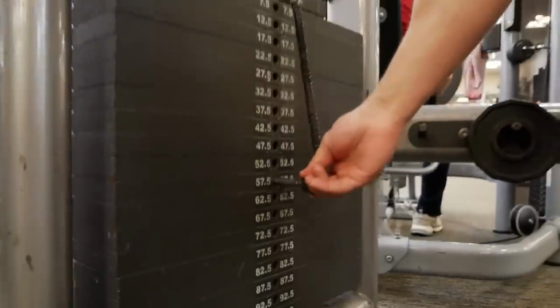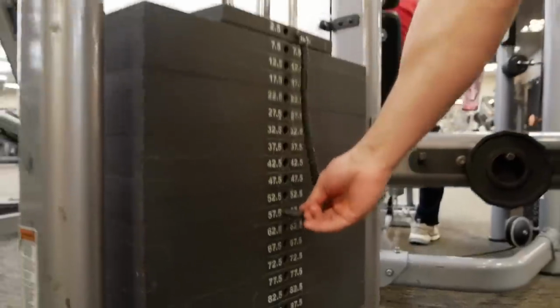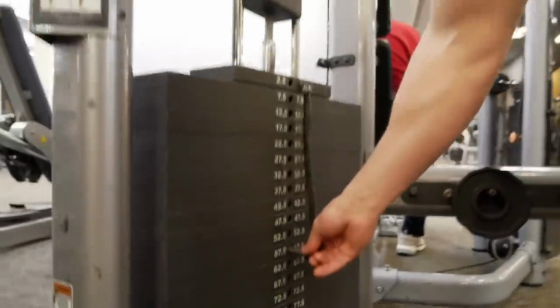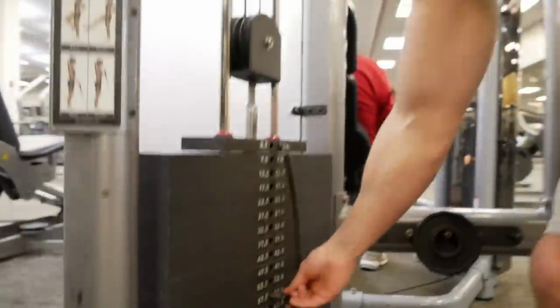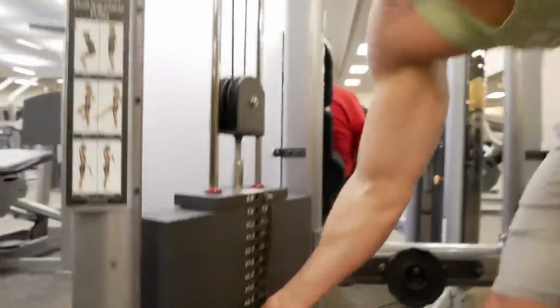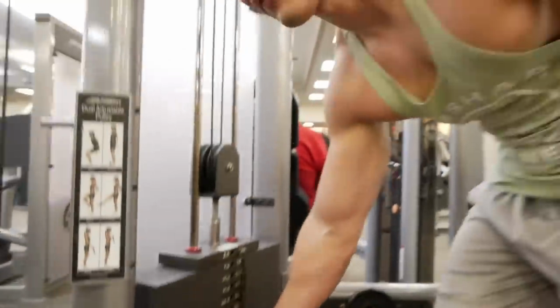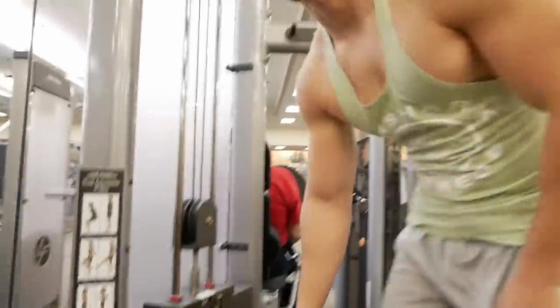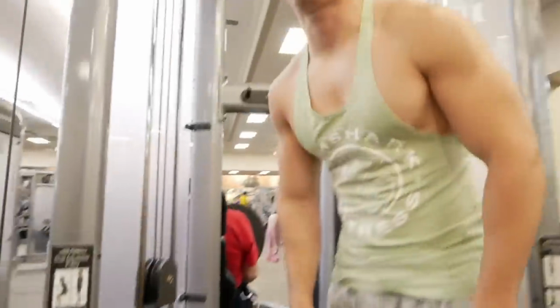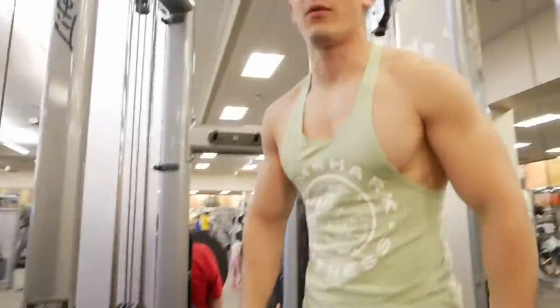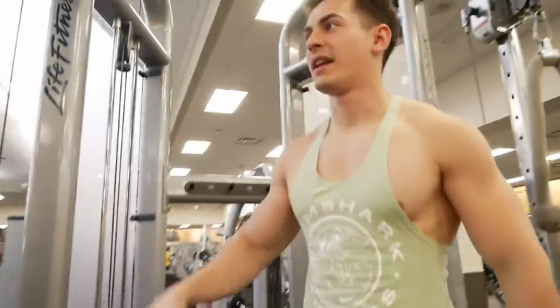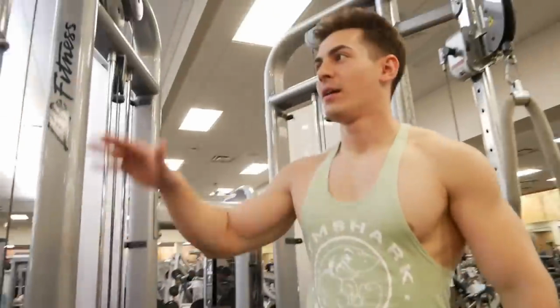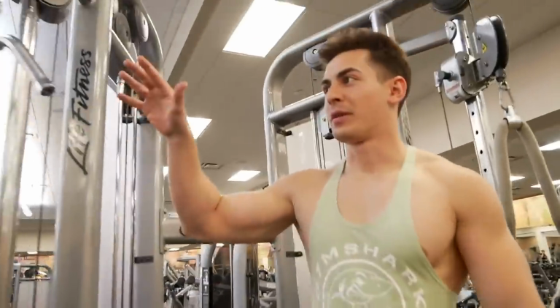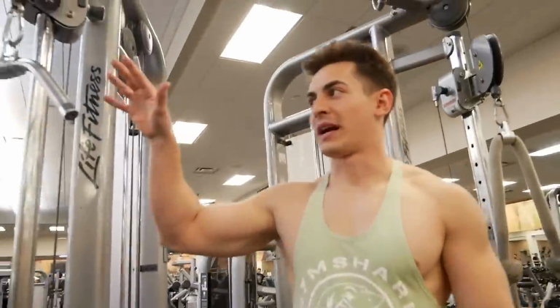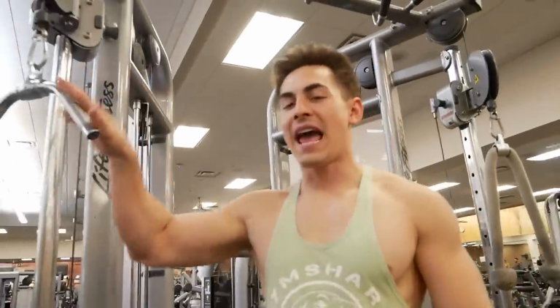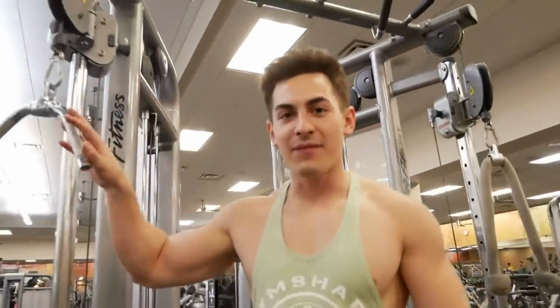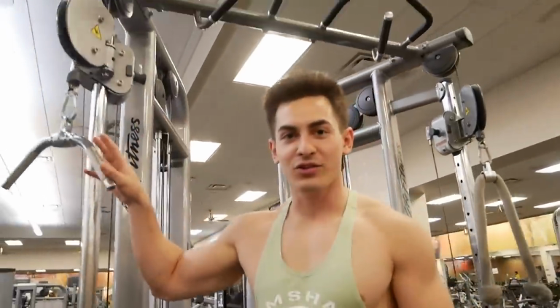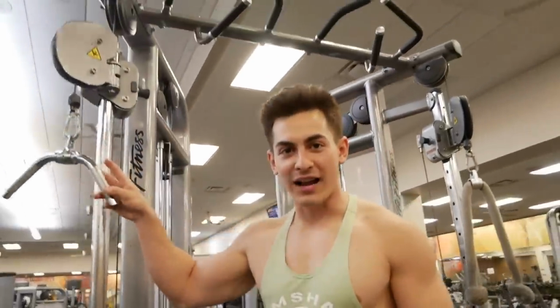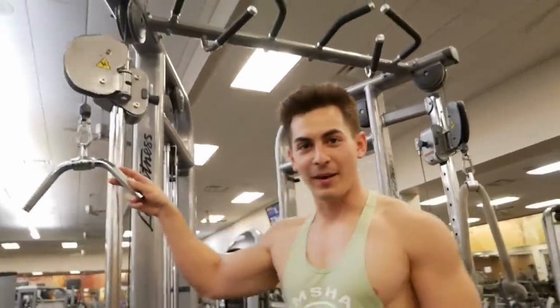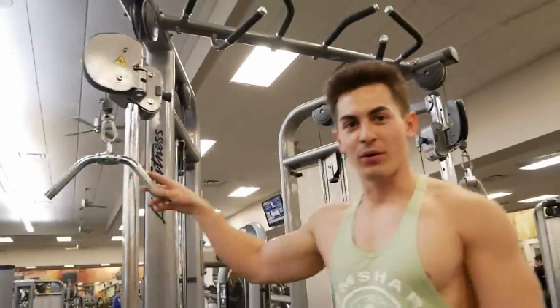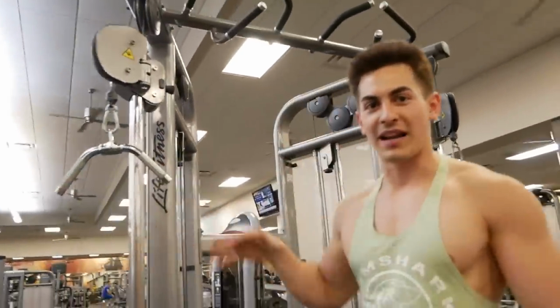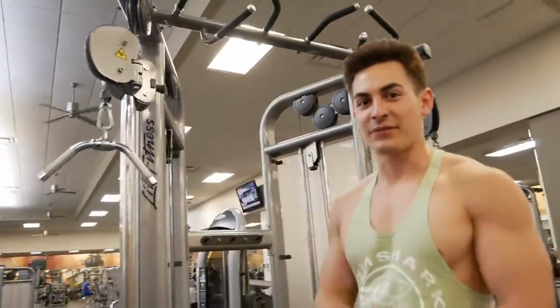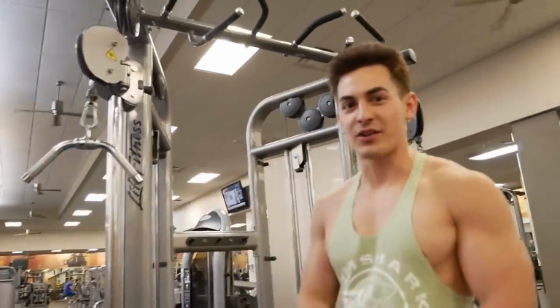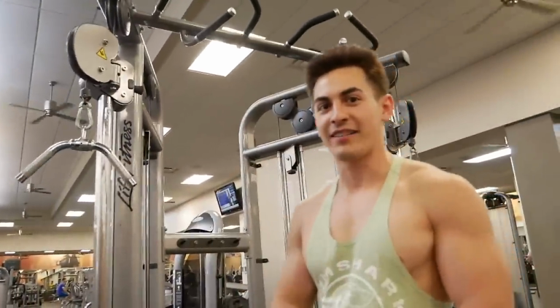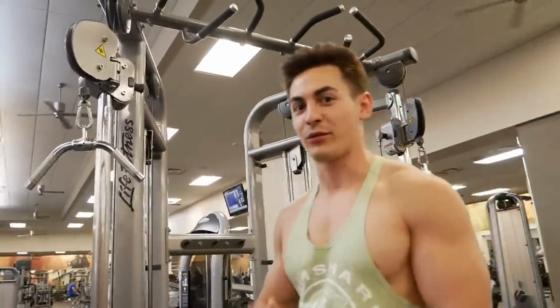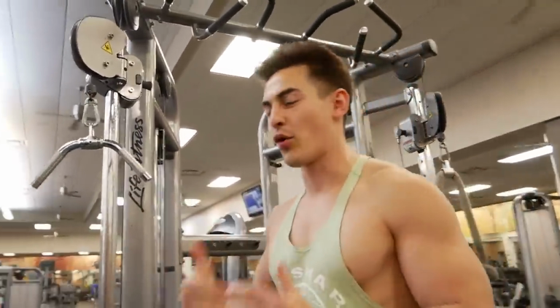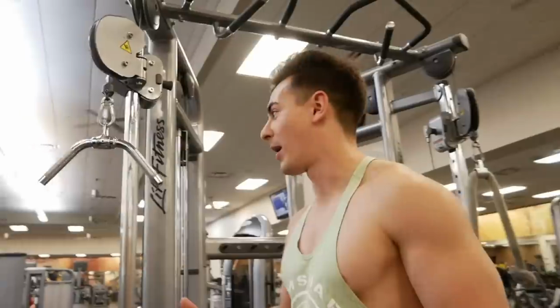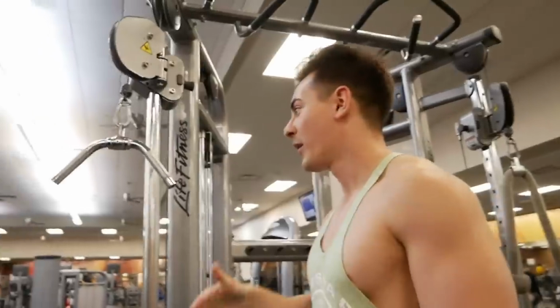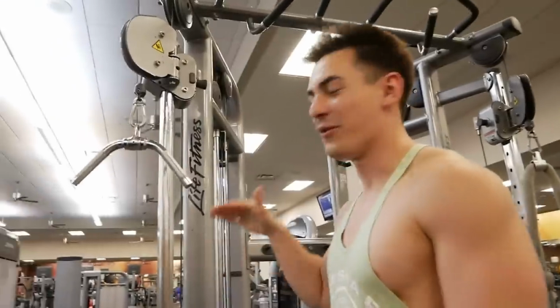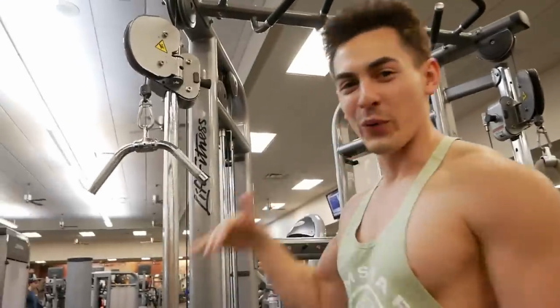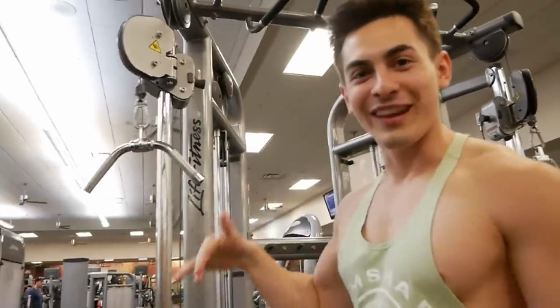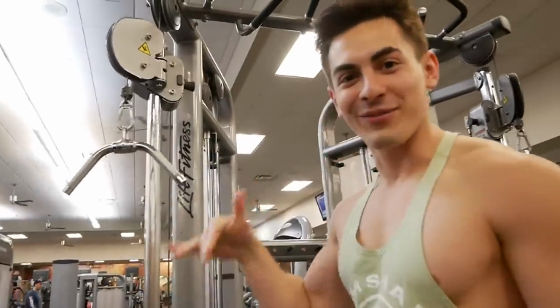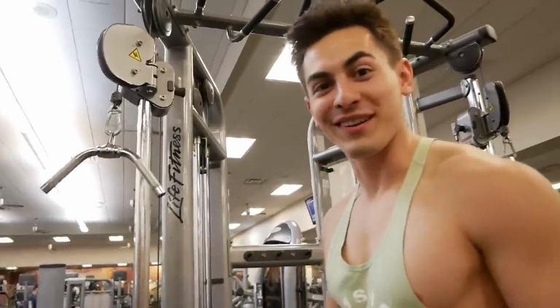We're gonna start off with 57 and a half pound weight and do a heavy tricep pulldown to activate and warm up our triceps. We did four sets of 15.